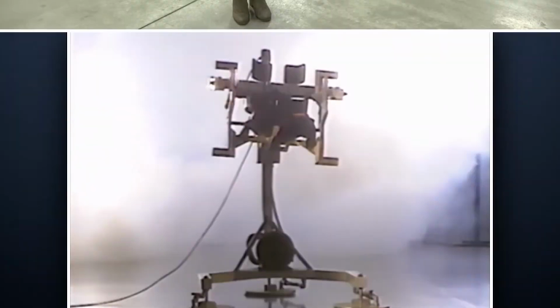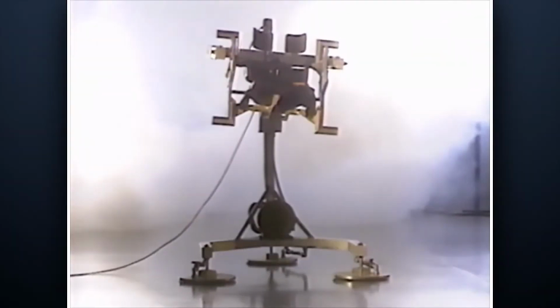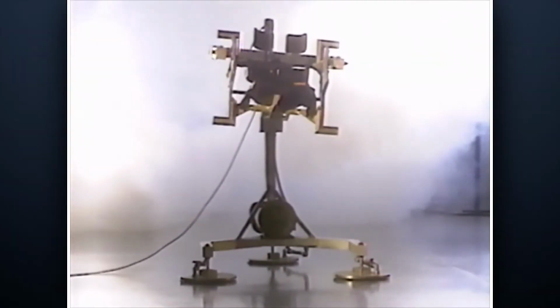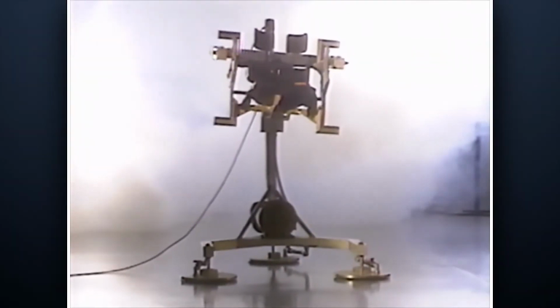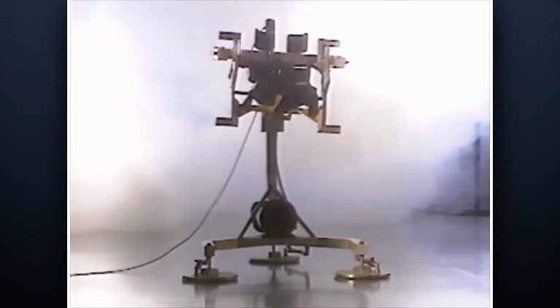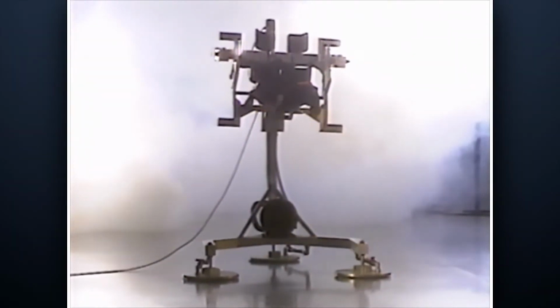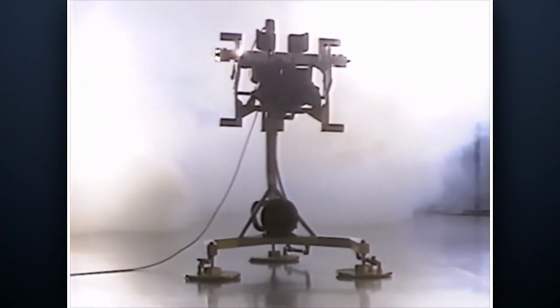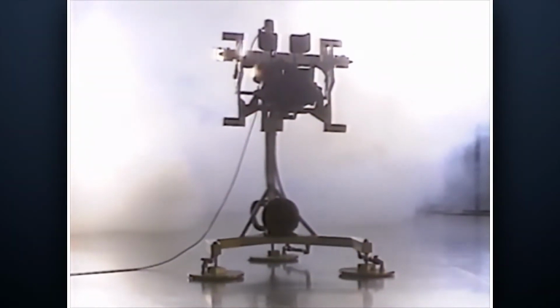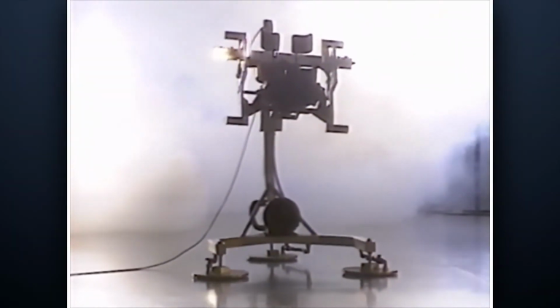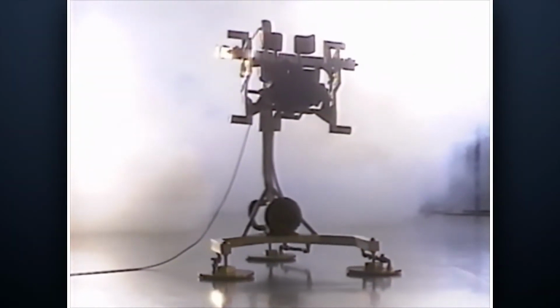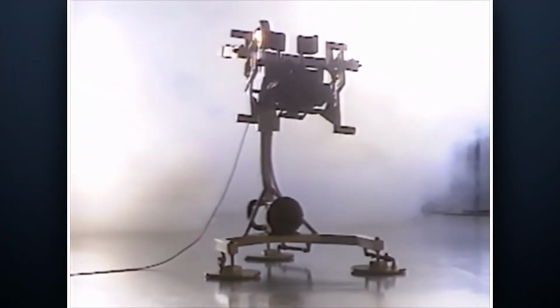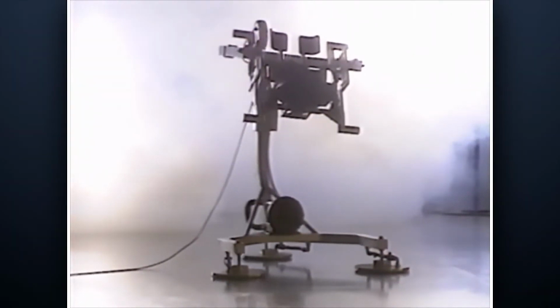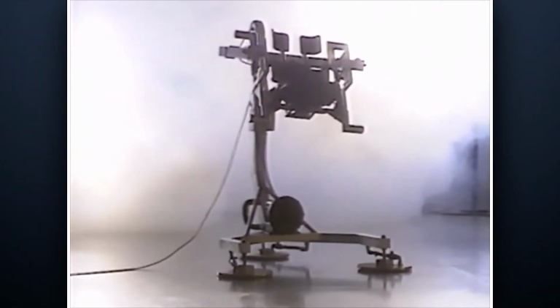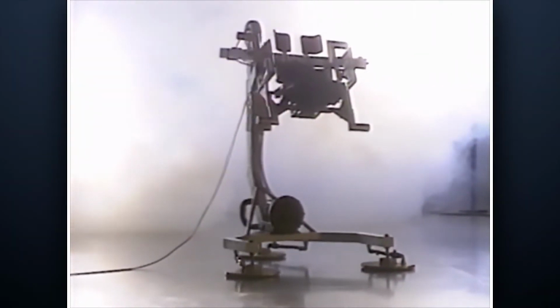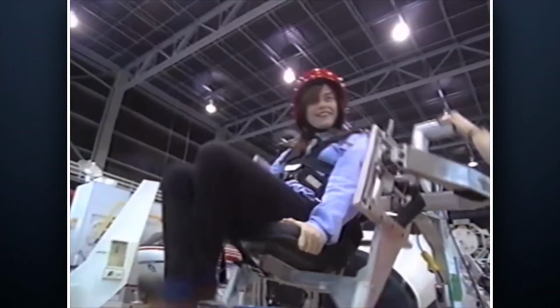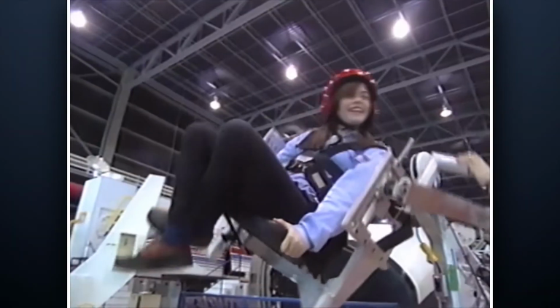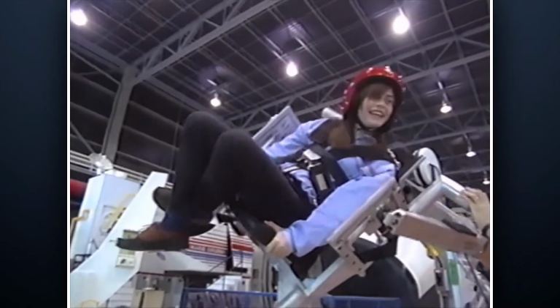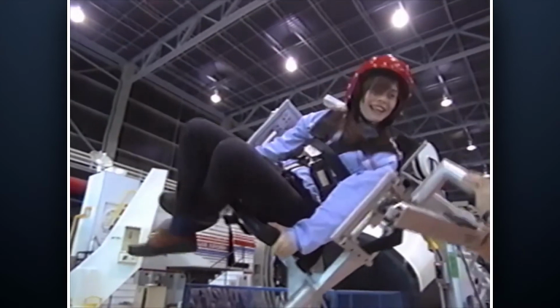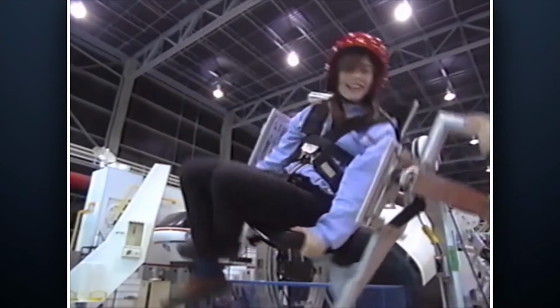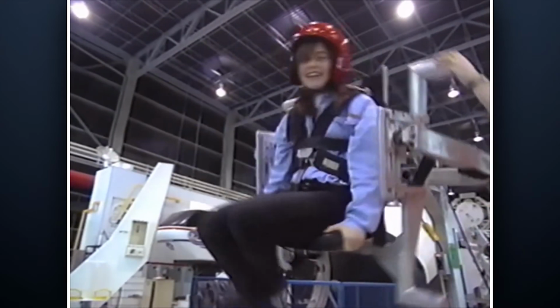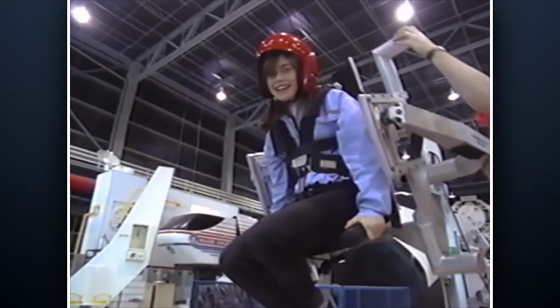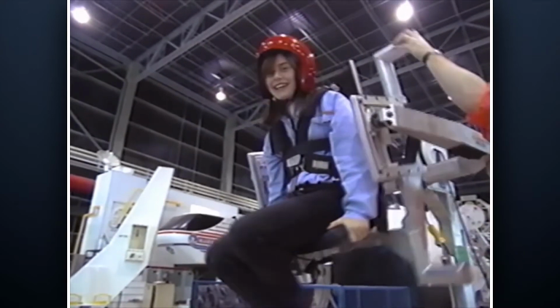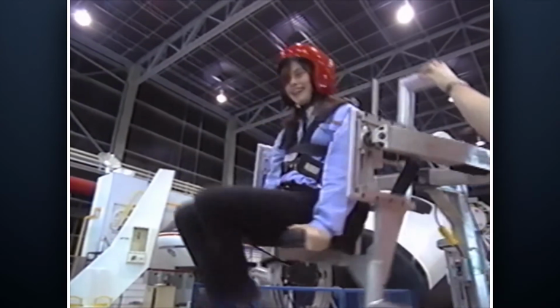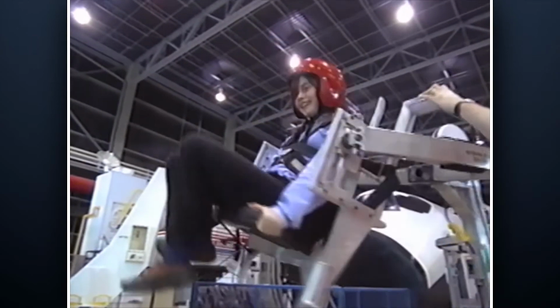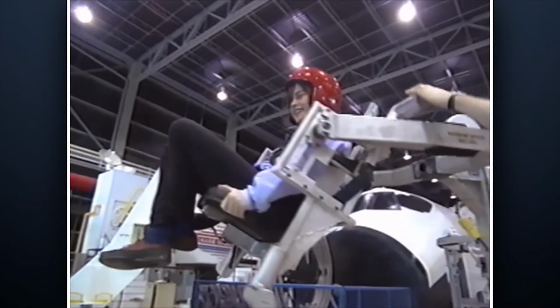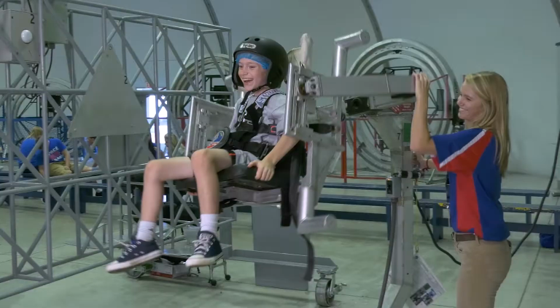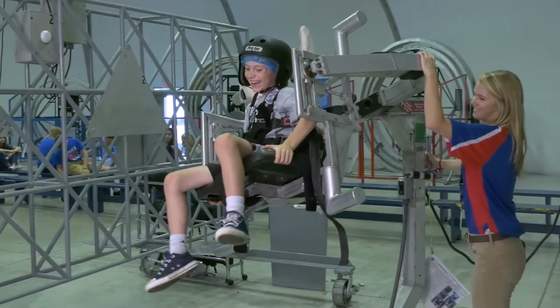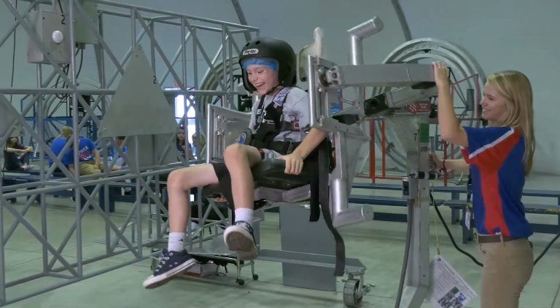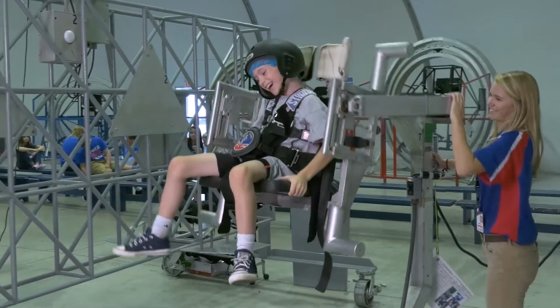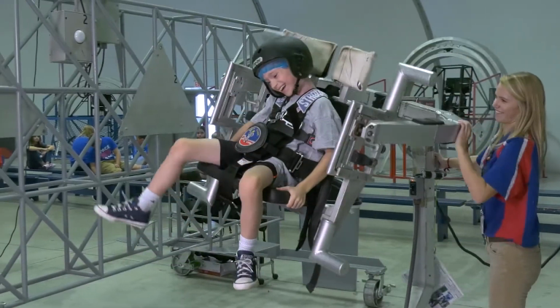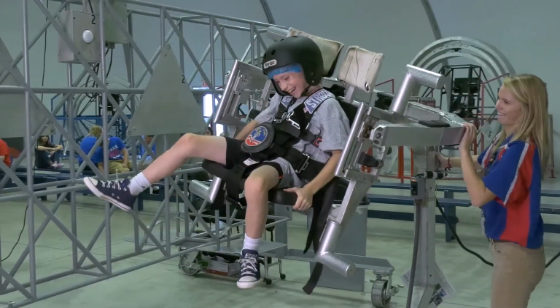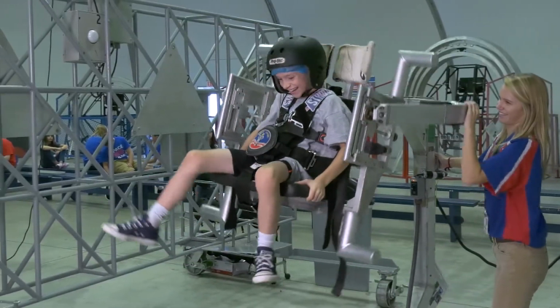One of the simulations here is the 5DF chair, which simulates five degrees of freedom and helps you feel what it's like to be weightless in space.